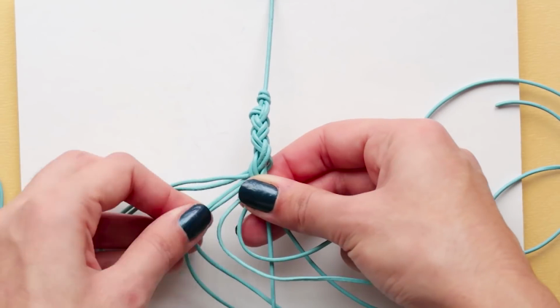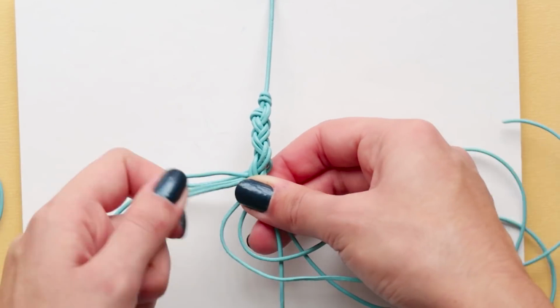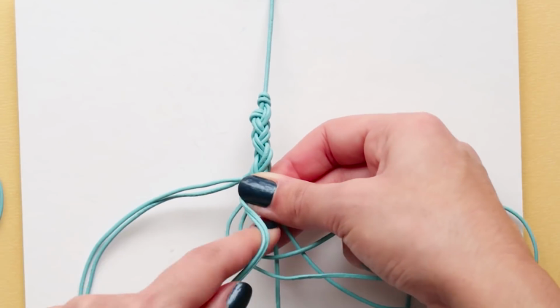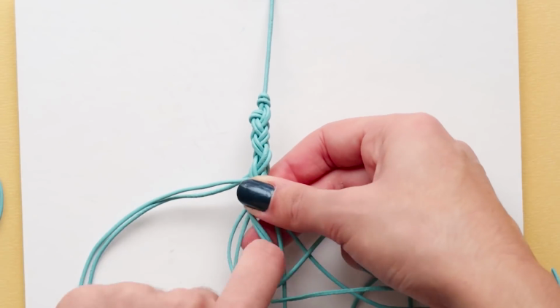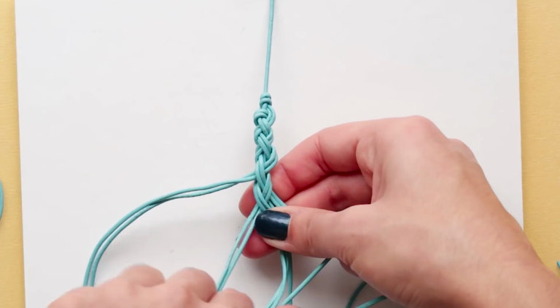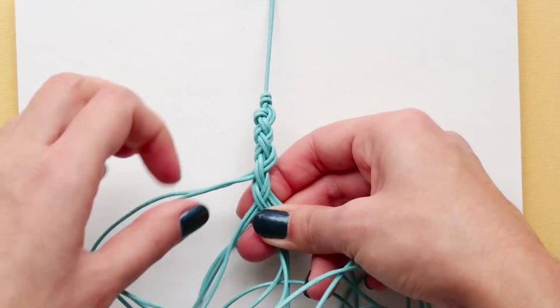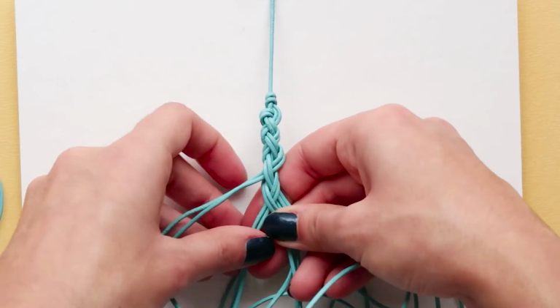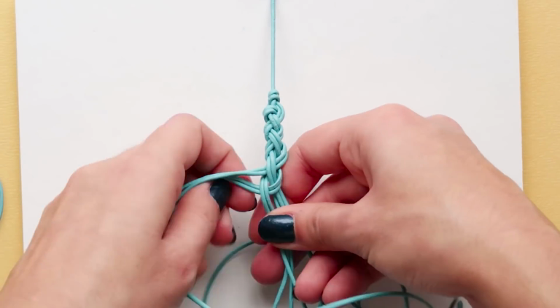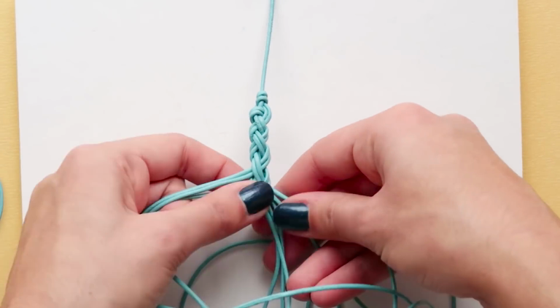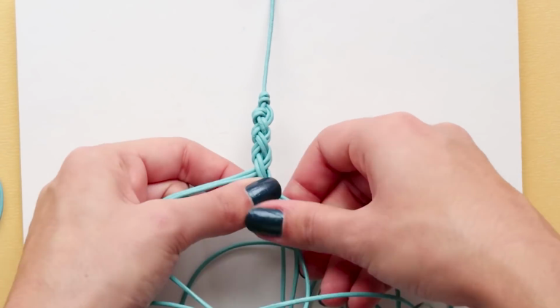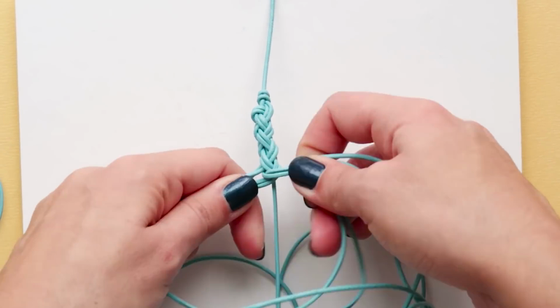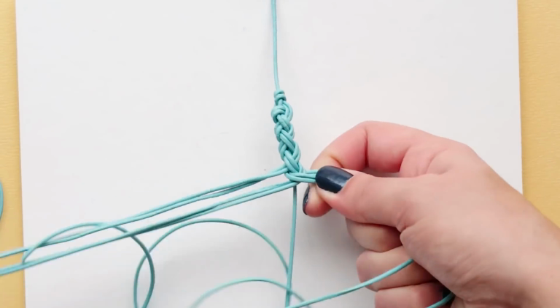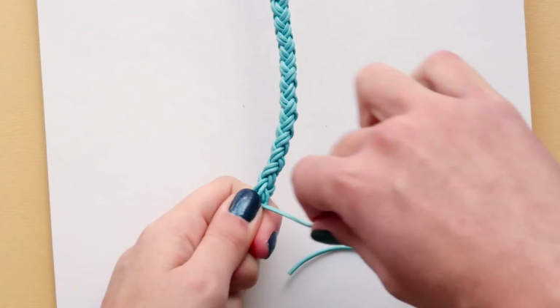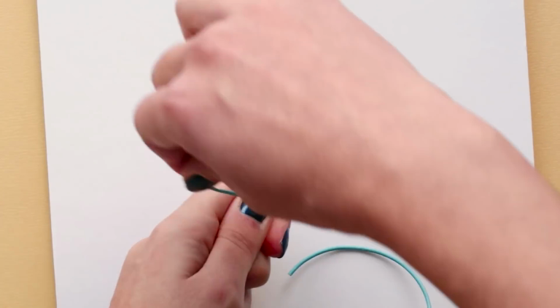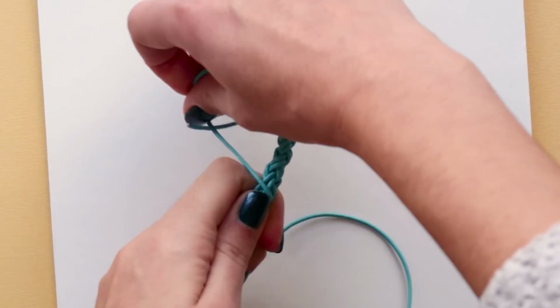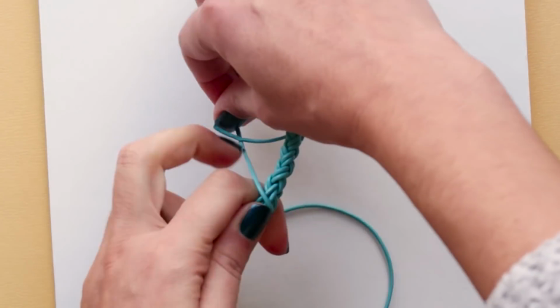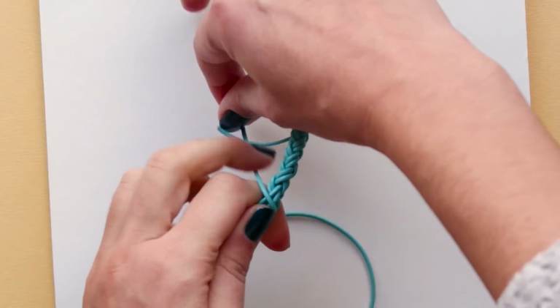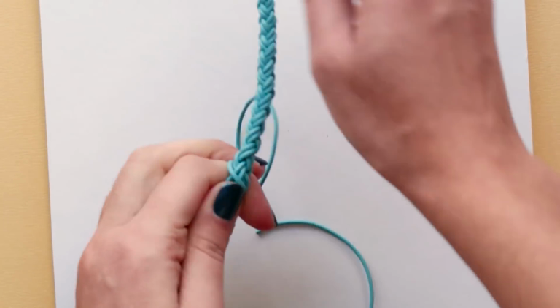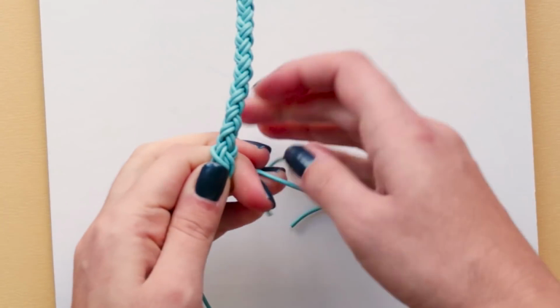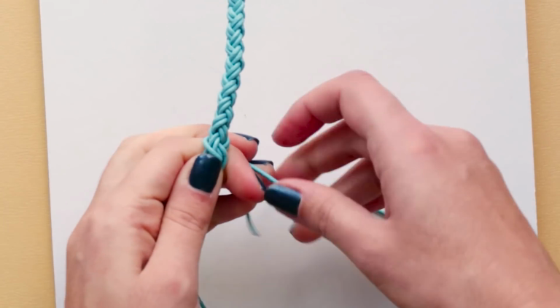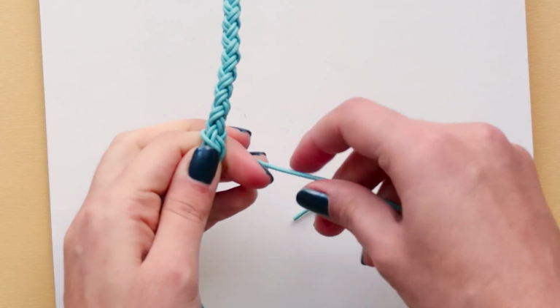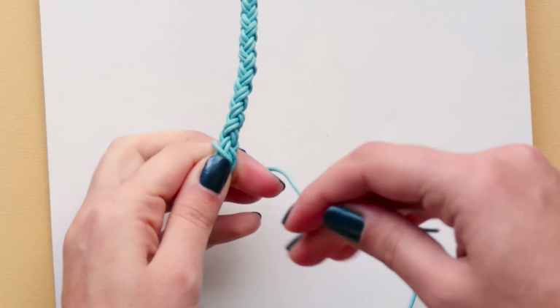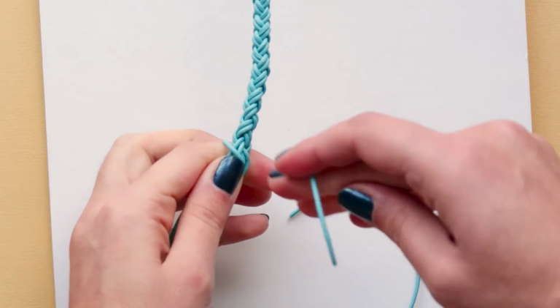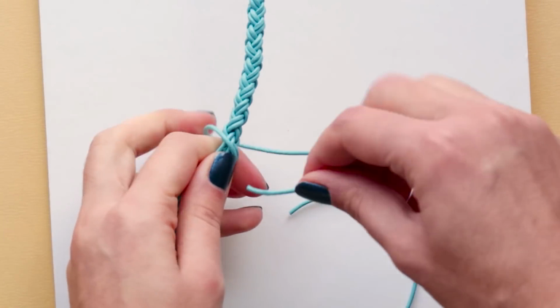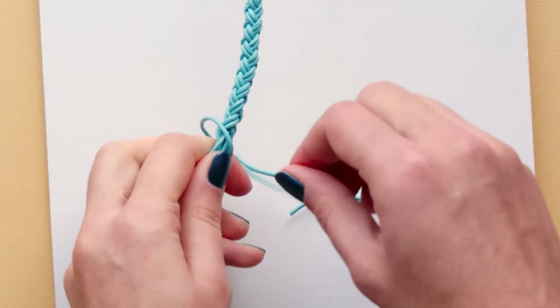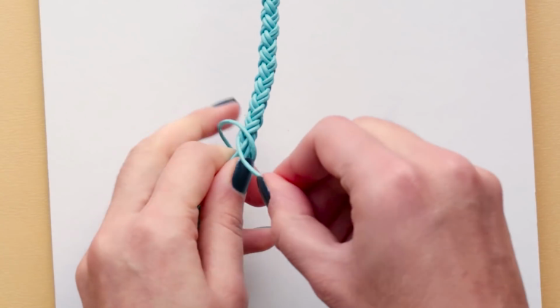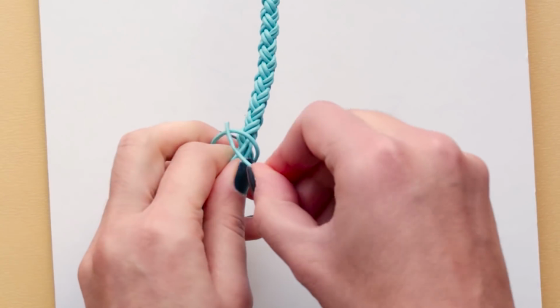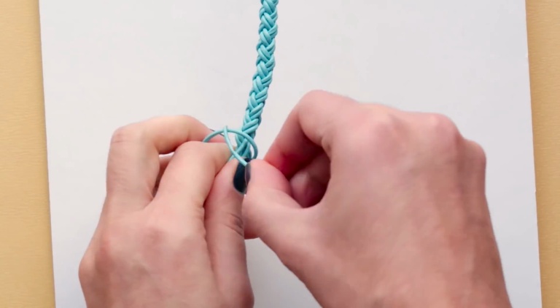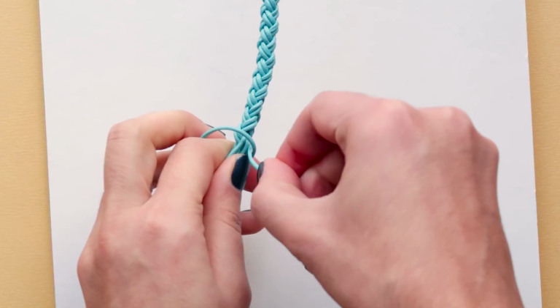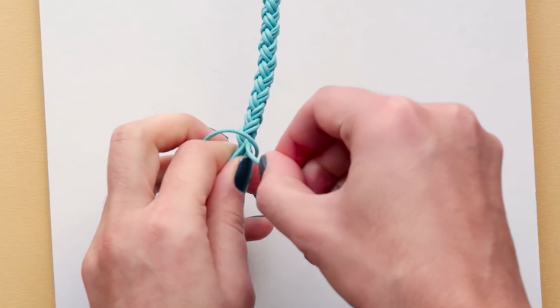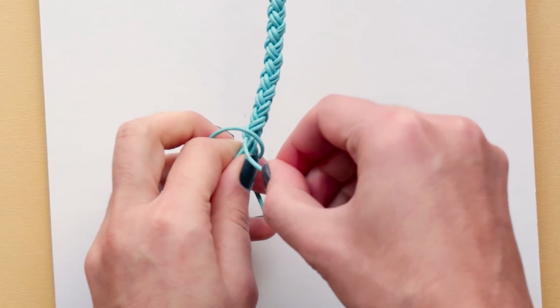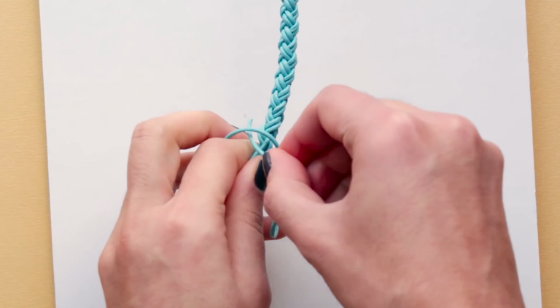Once the bracelet is long enough, take one of the cords and tie it around to hold the others in place.